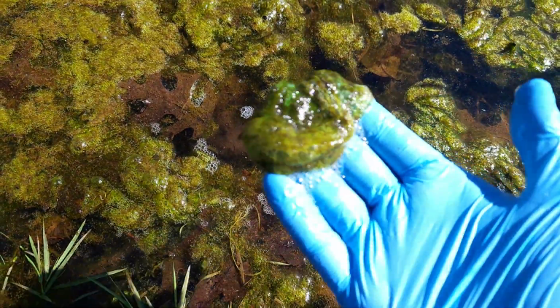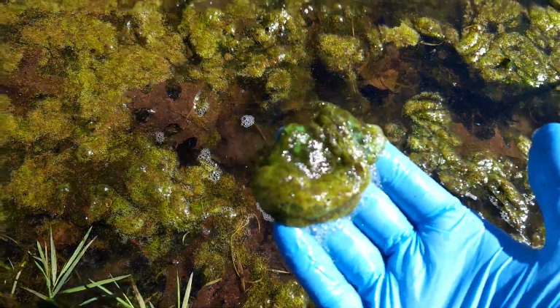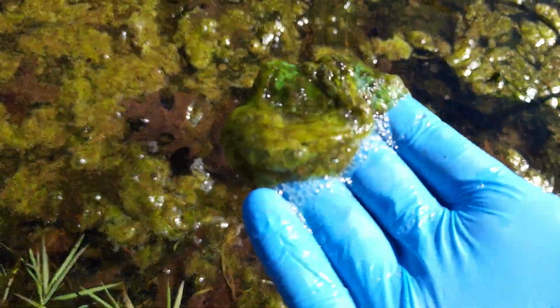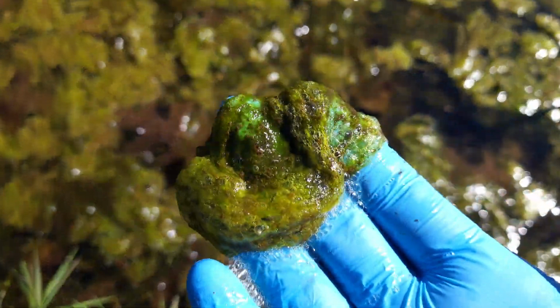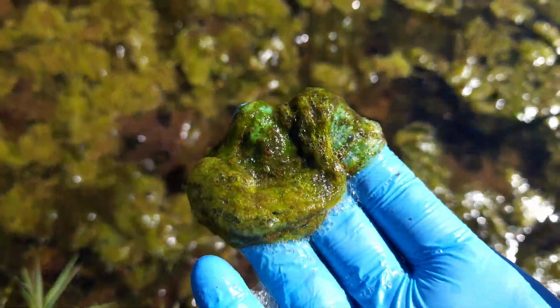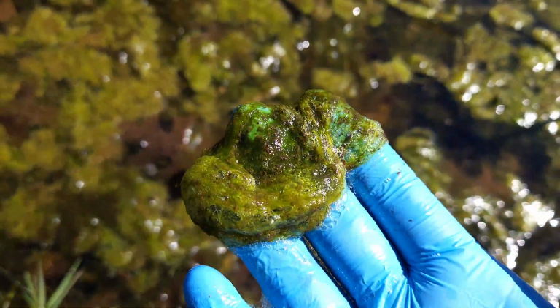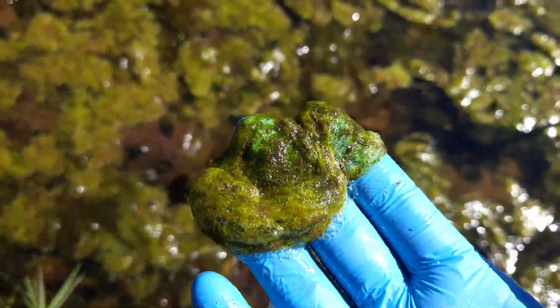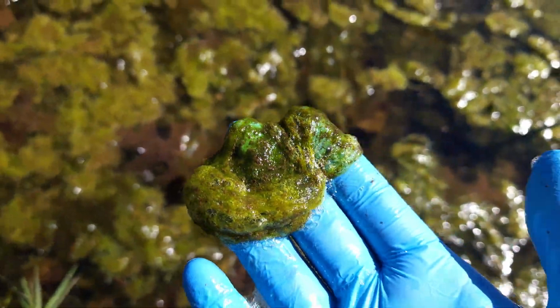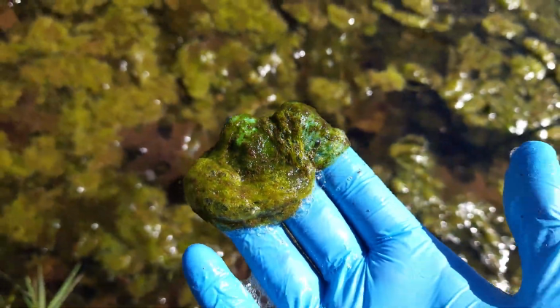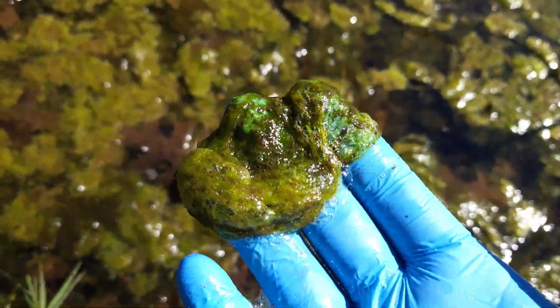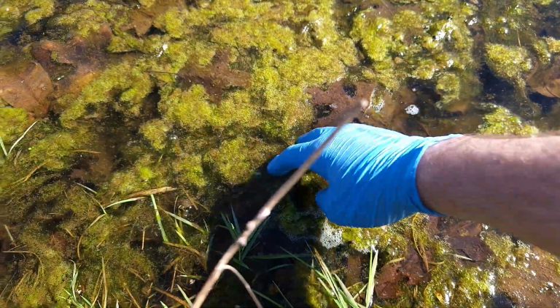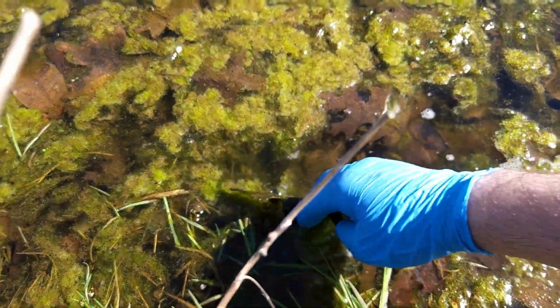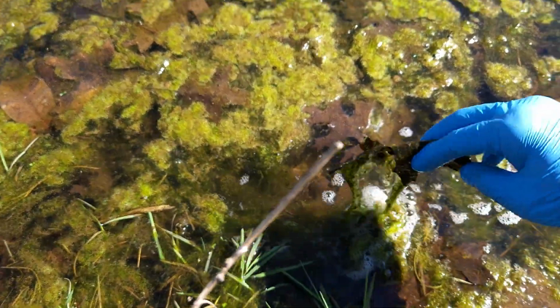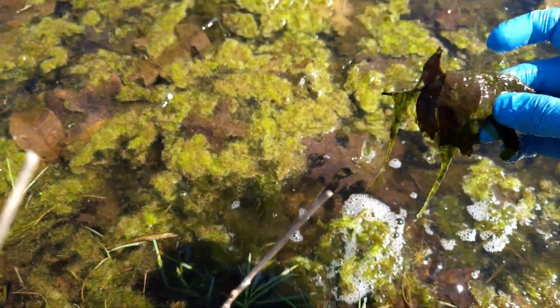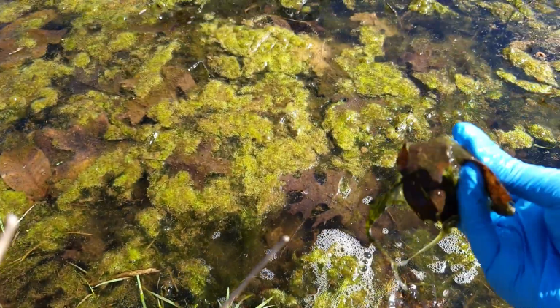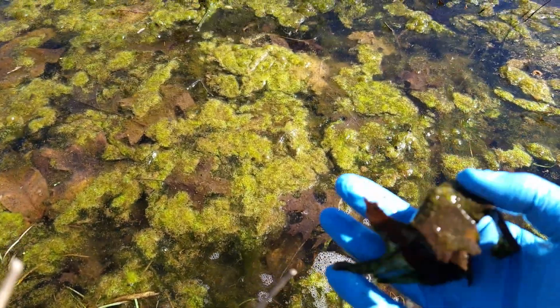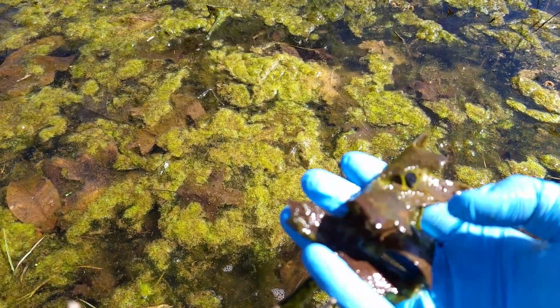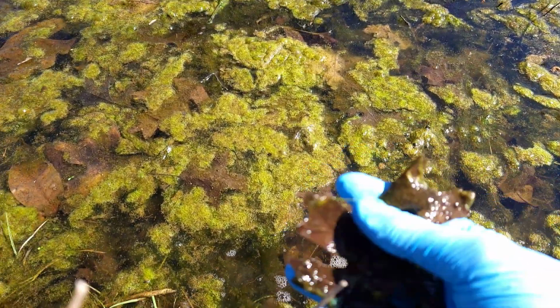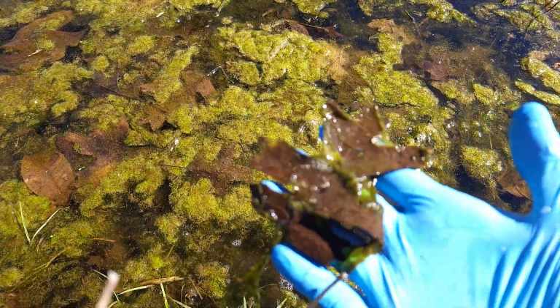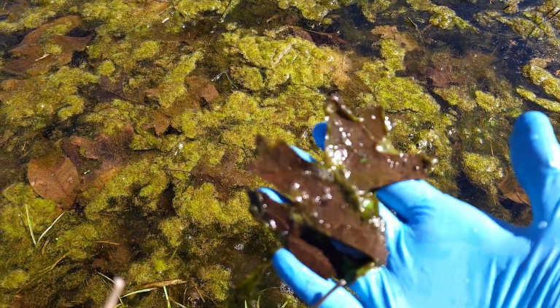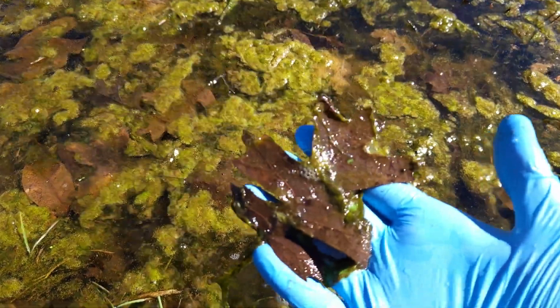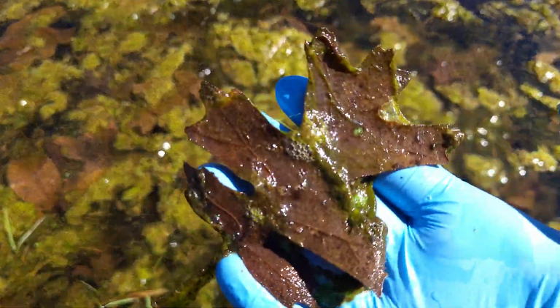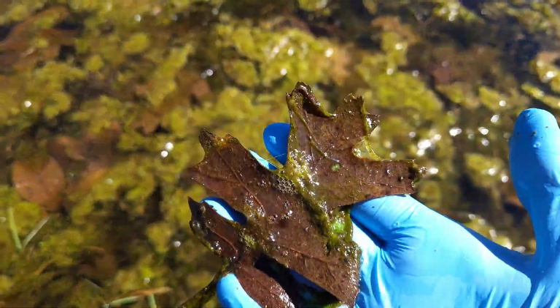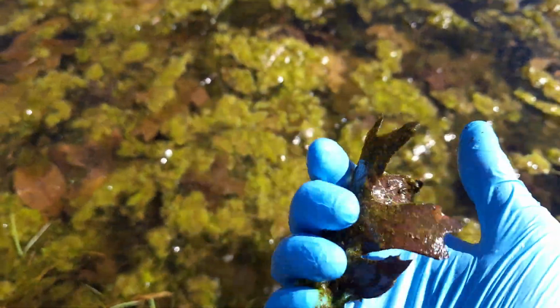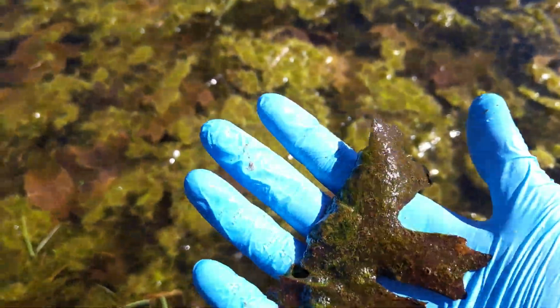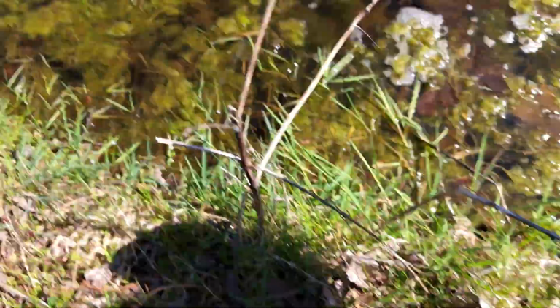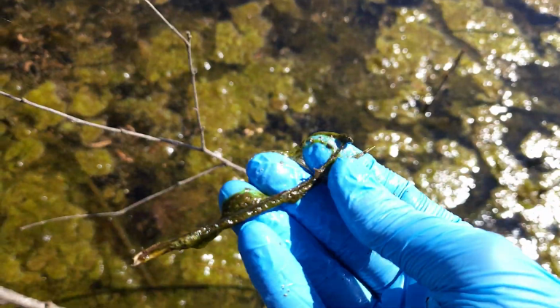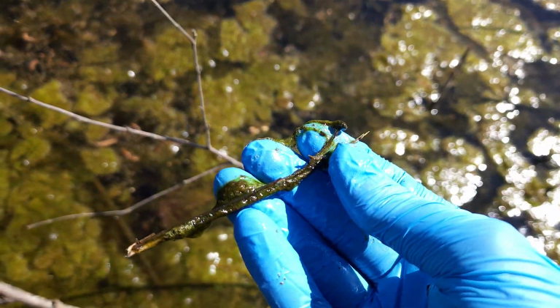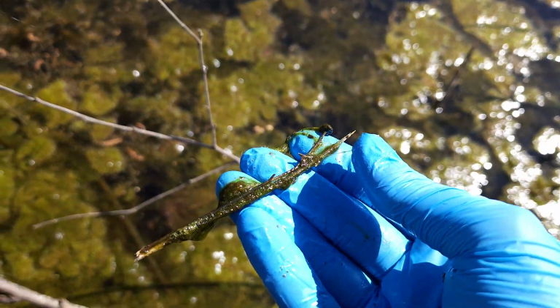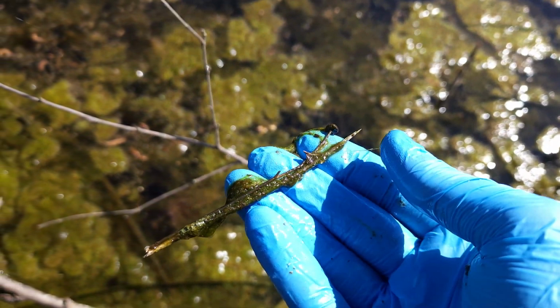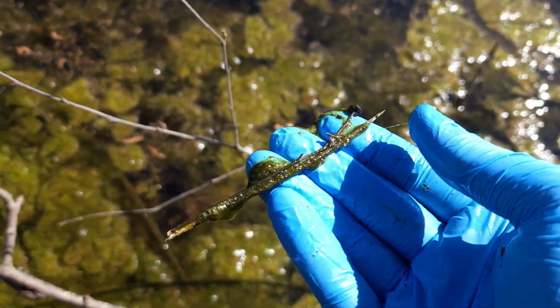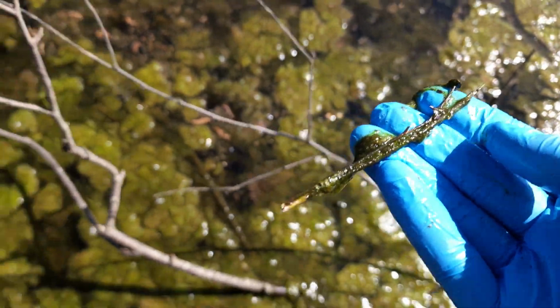Any kind of organic debris like sticks, leaves, algae, bark, or even tiny aquatic plants will be perfect to collect for your sample.